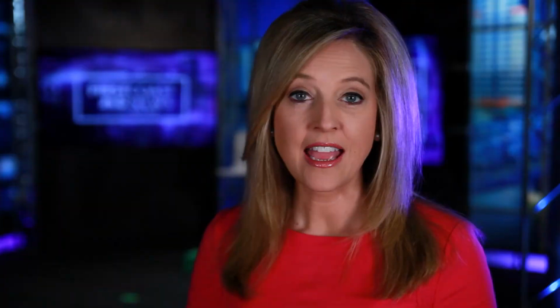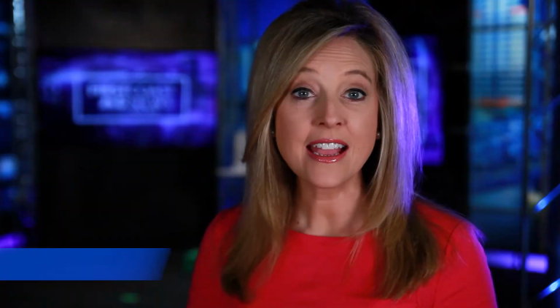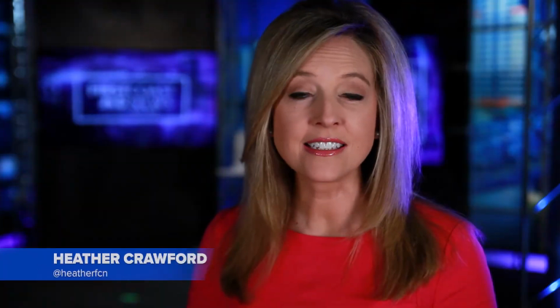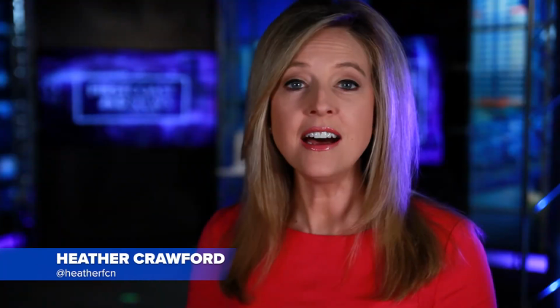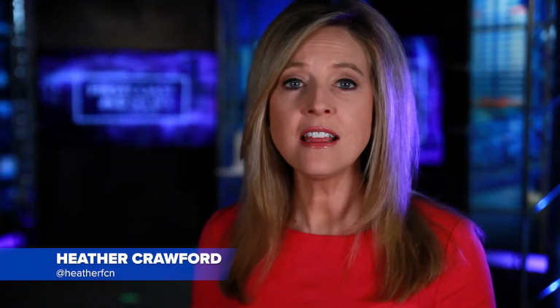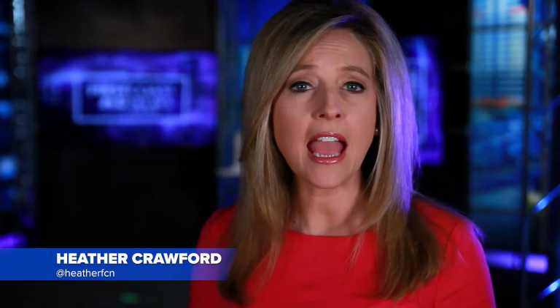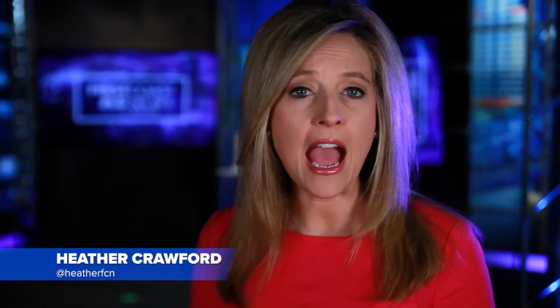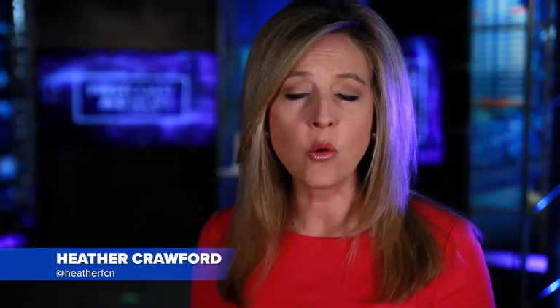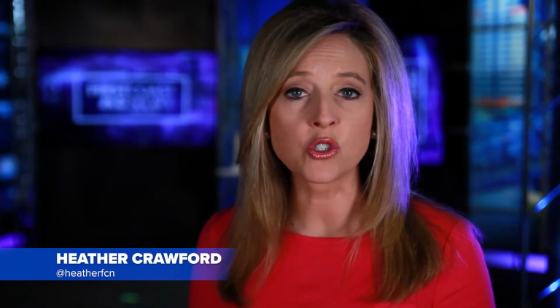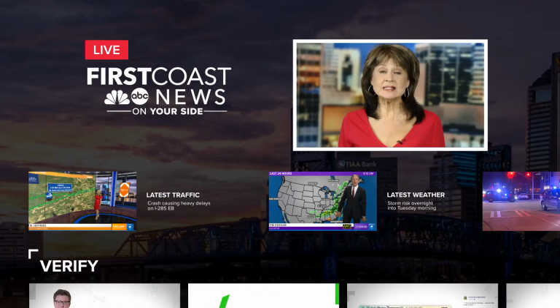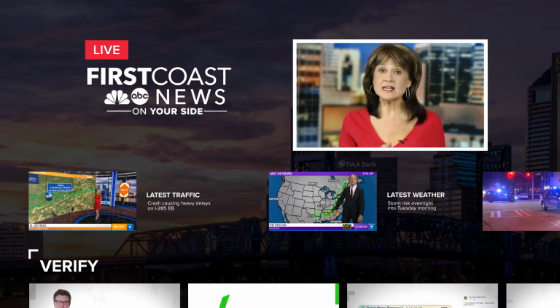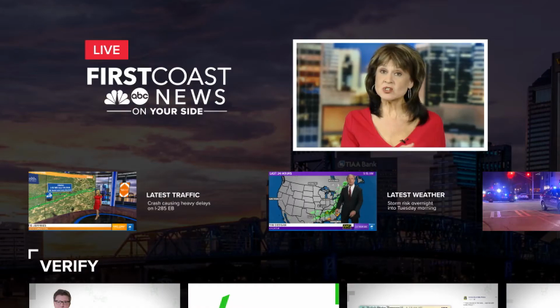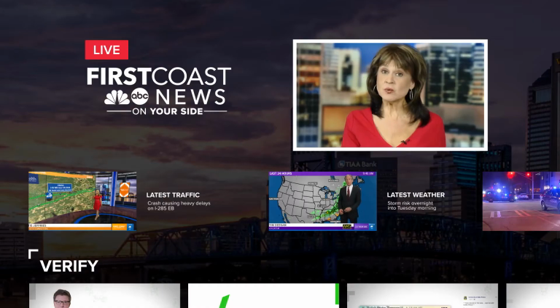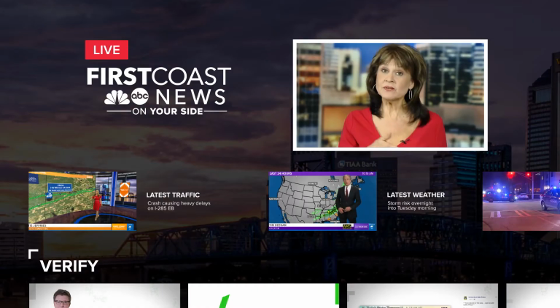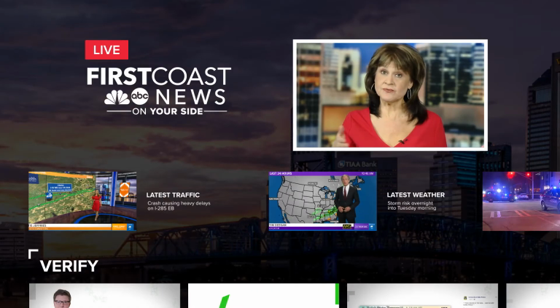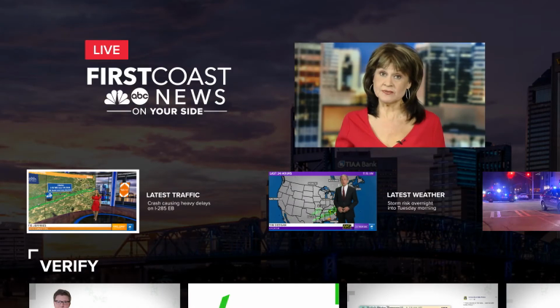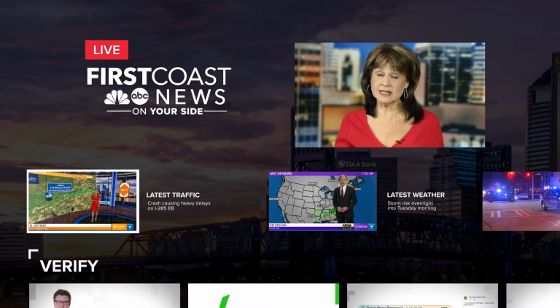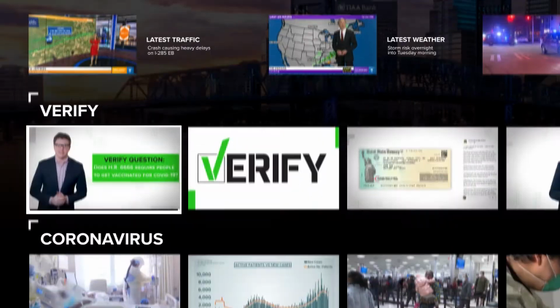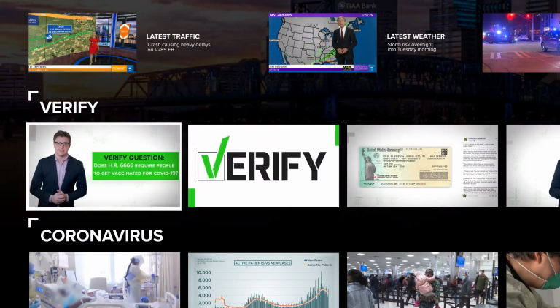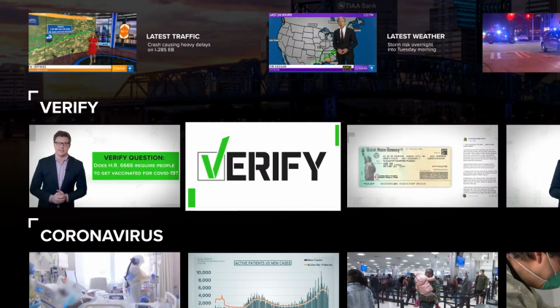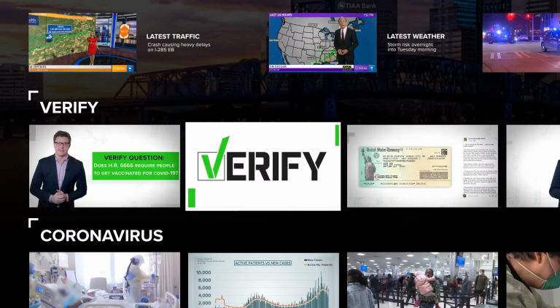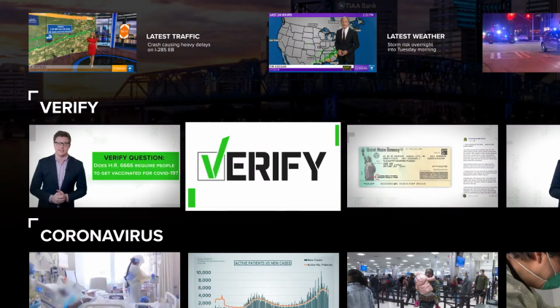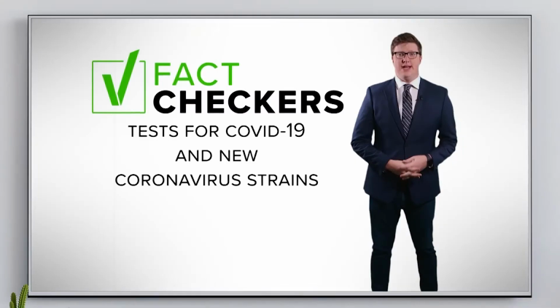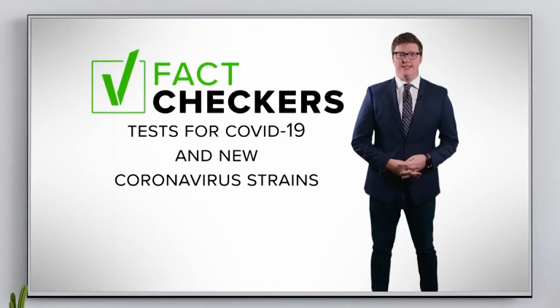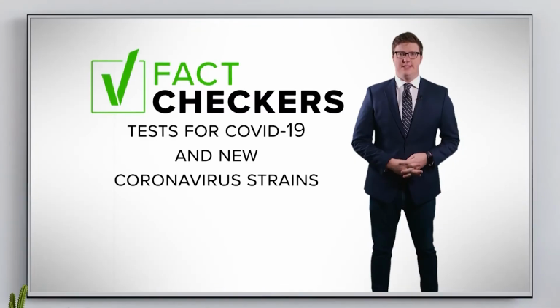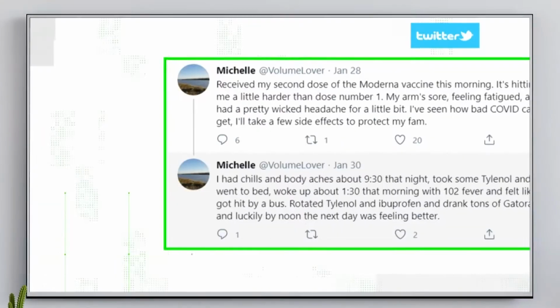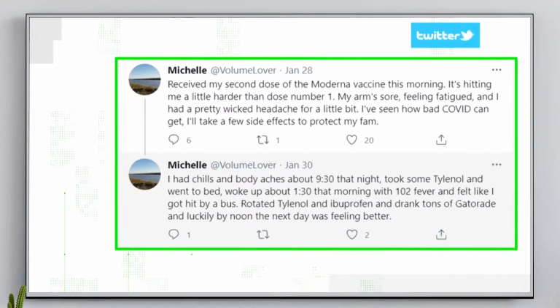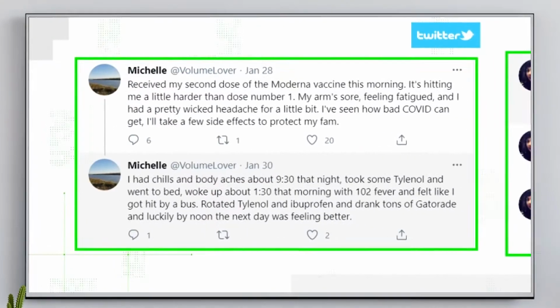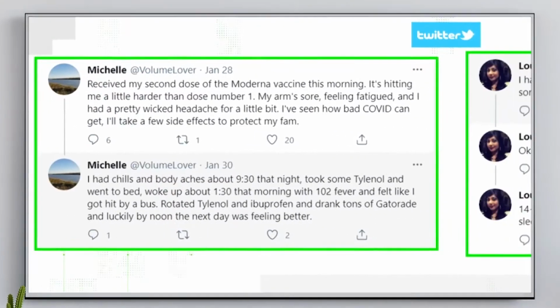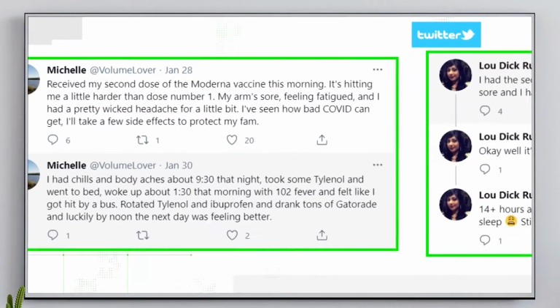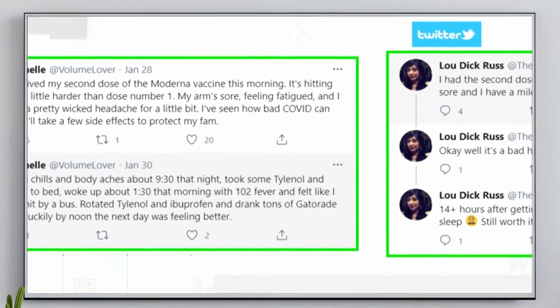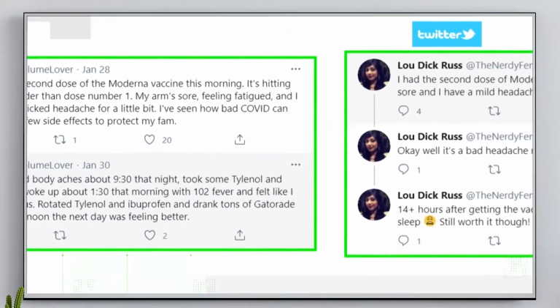Unlock hours of on-demand content like Verify, fact-checking viral stories.